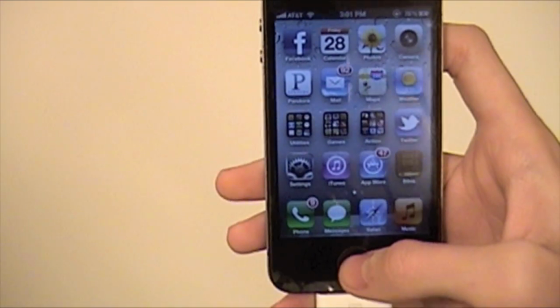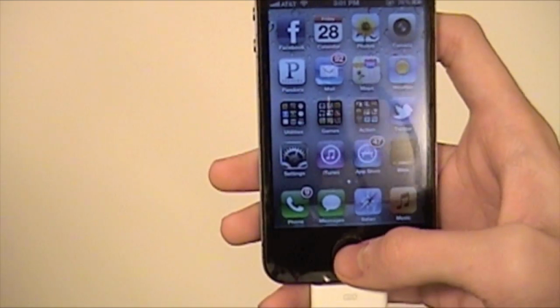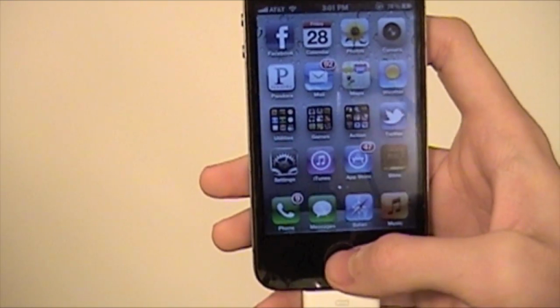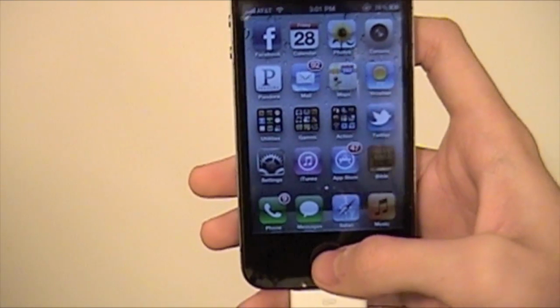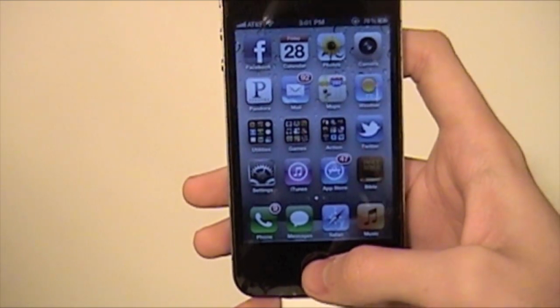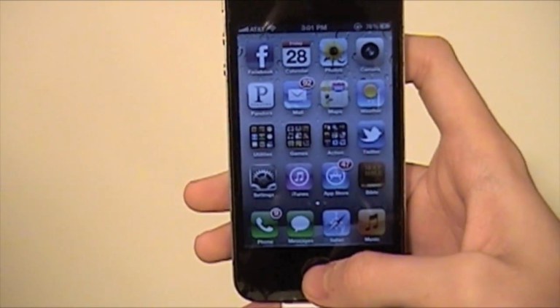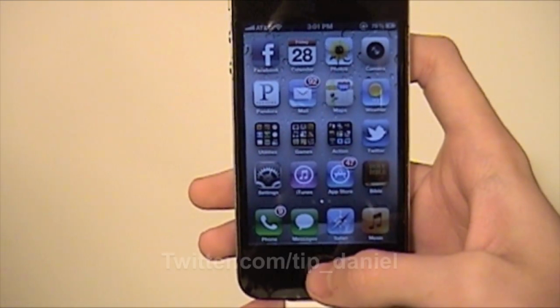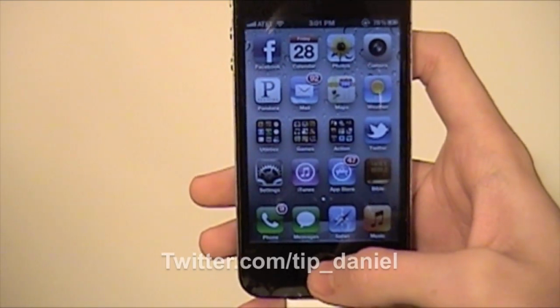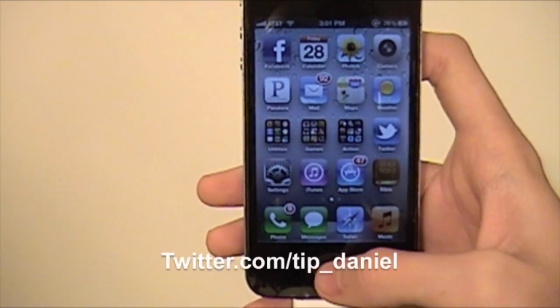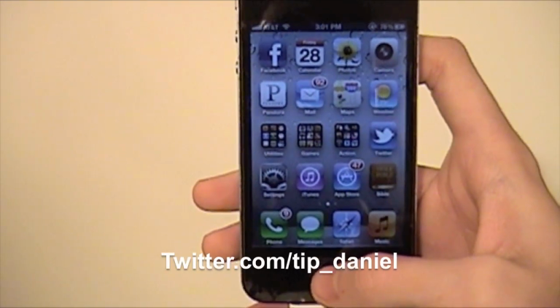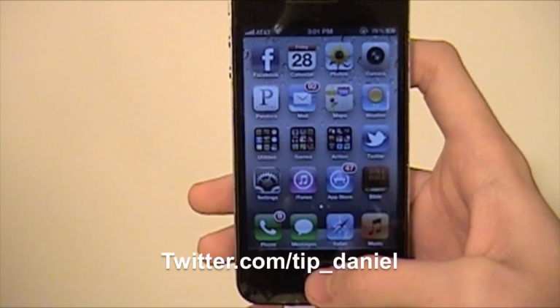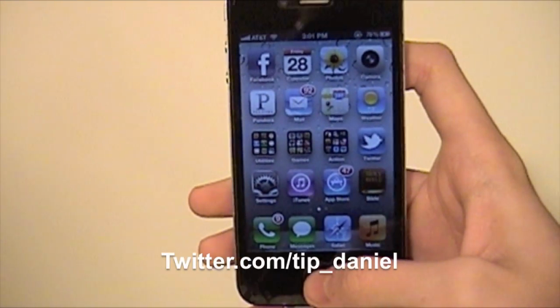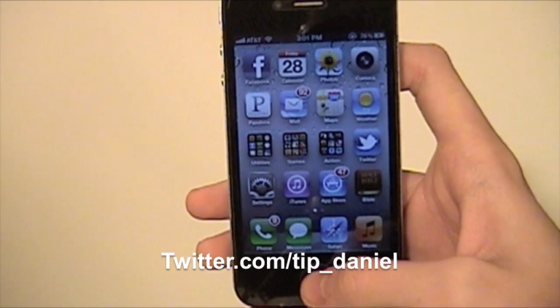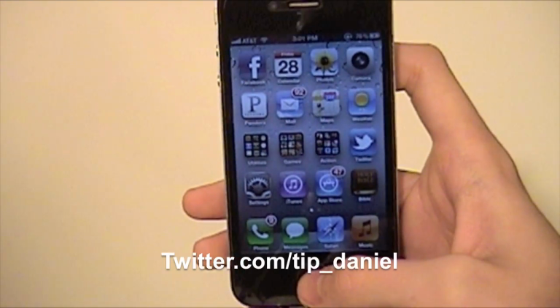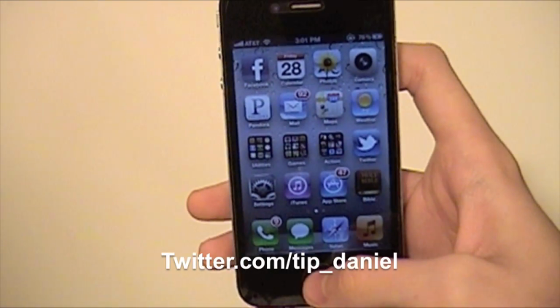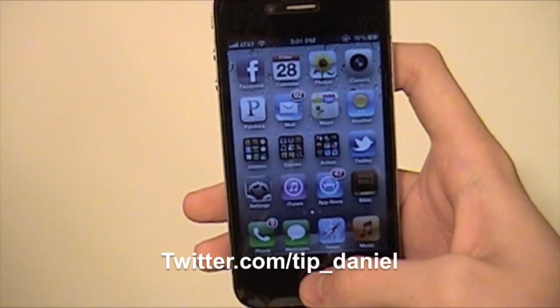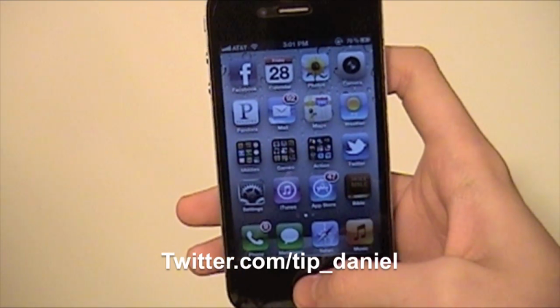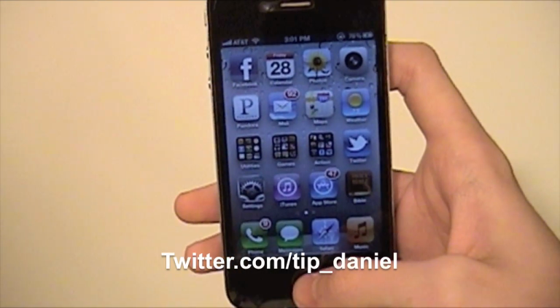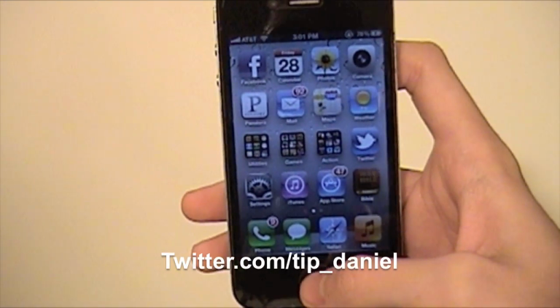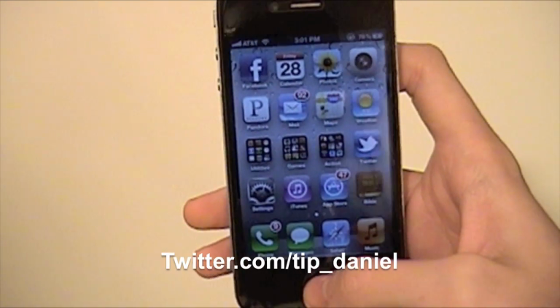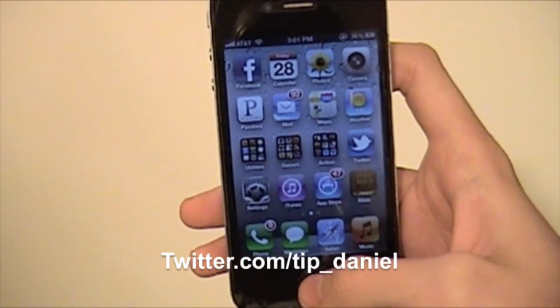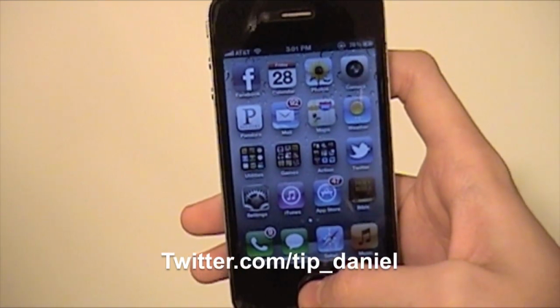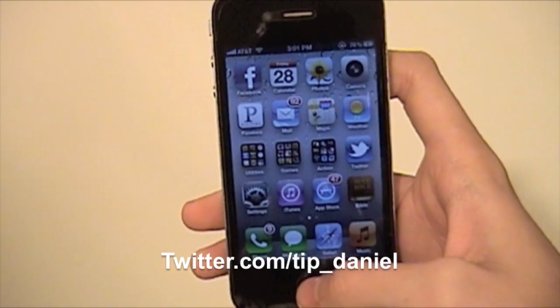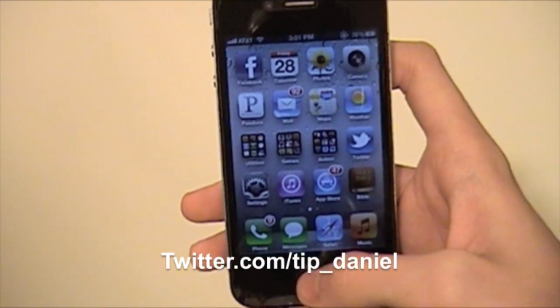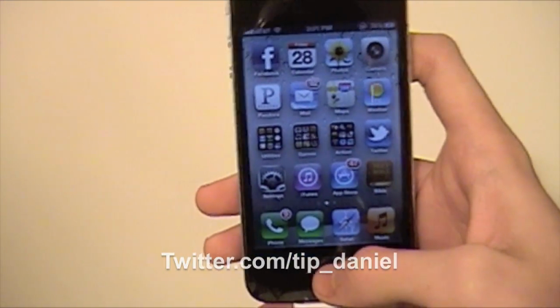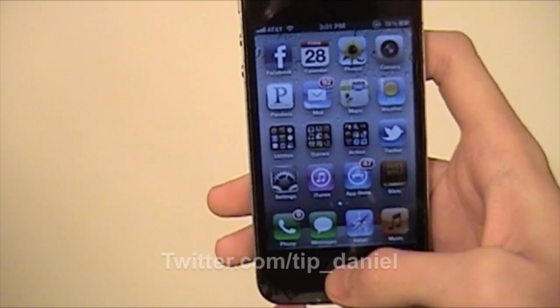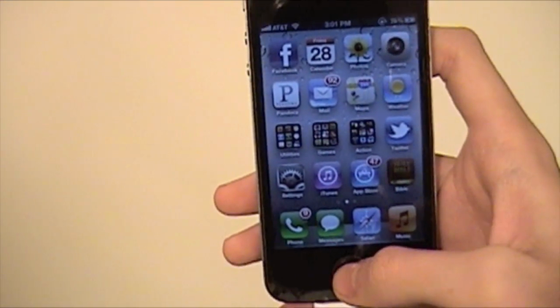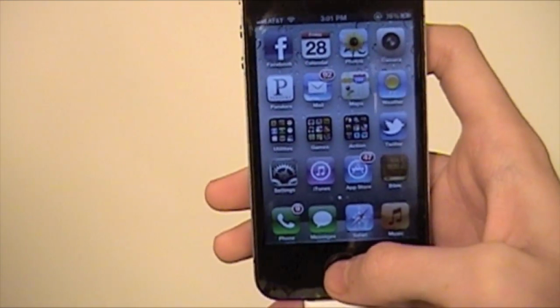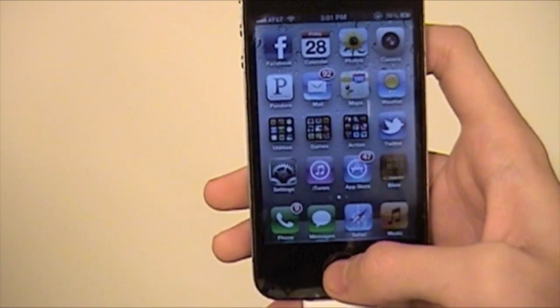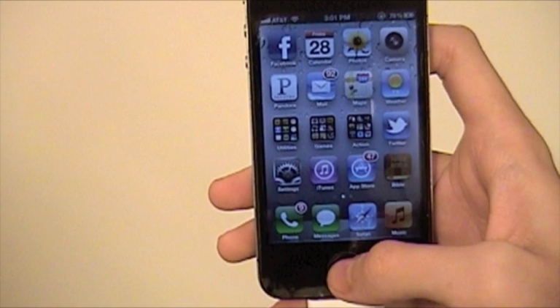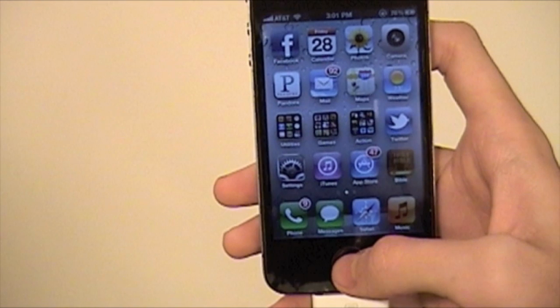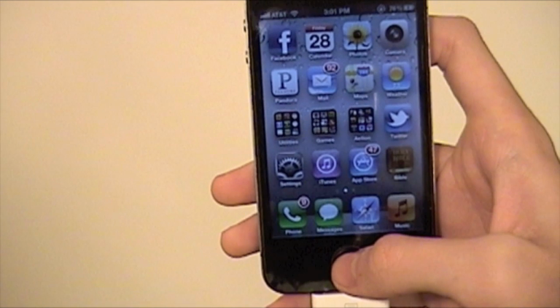I'm Daniel from TodaysiPhone.com. You can follow me on Twitter at twitter.com/tip_daniel. I'll see you guys later, have a great day.